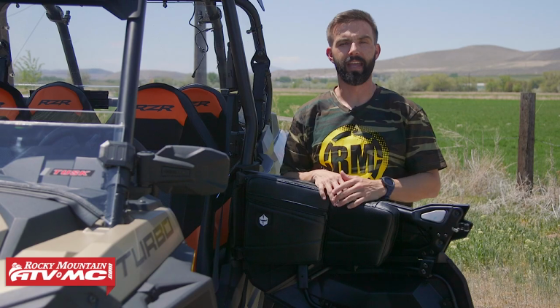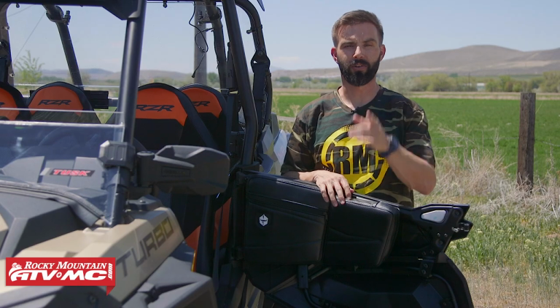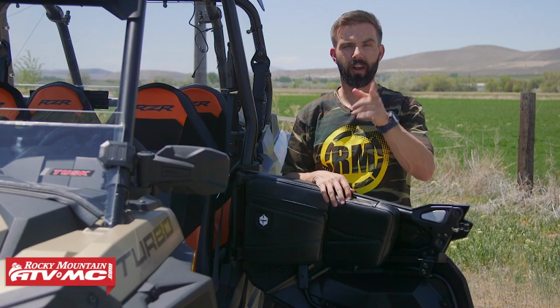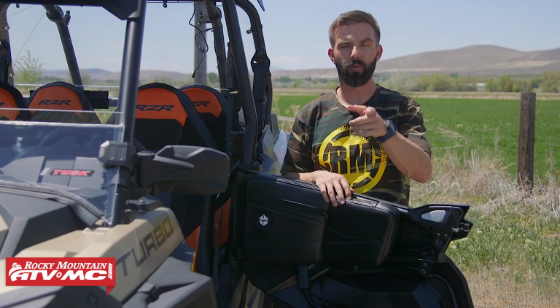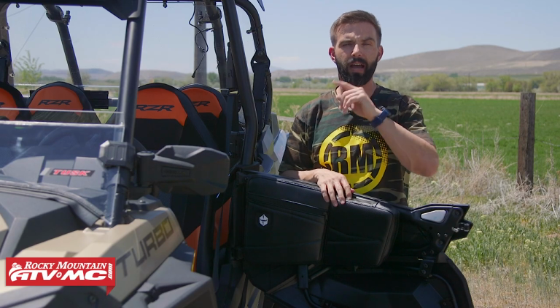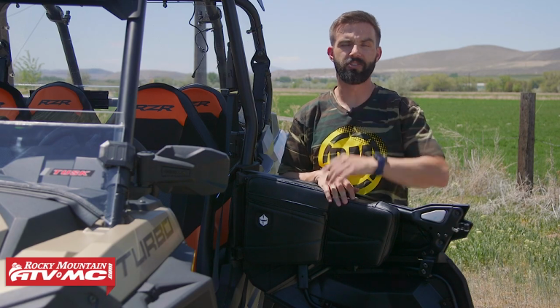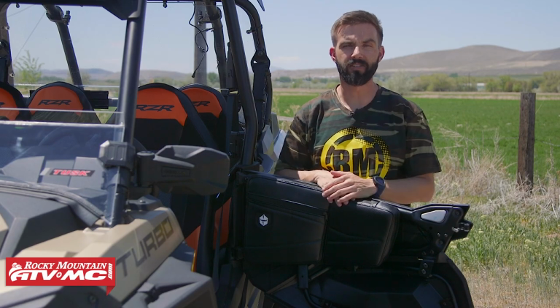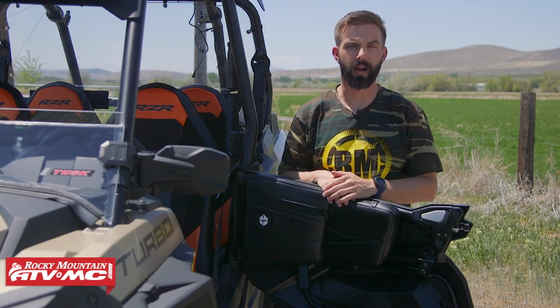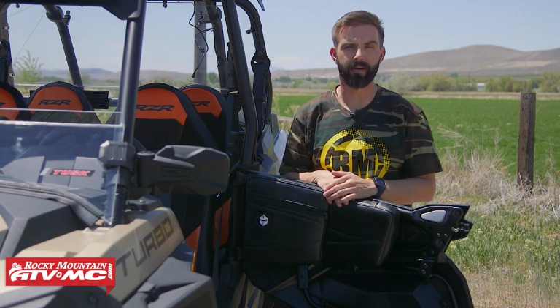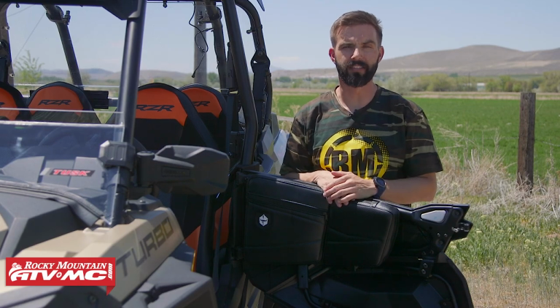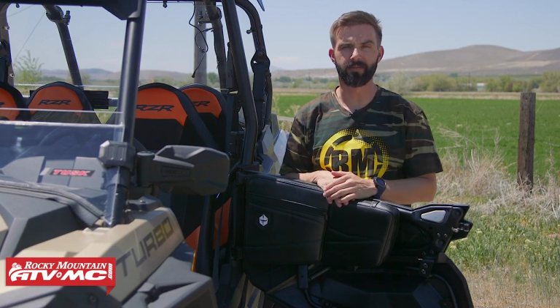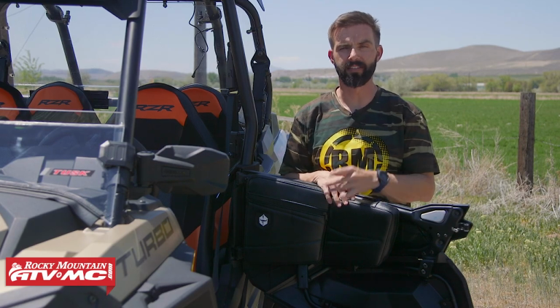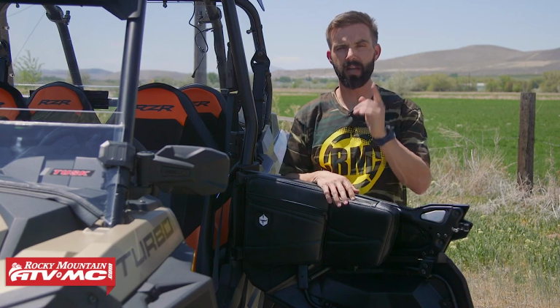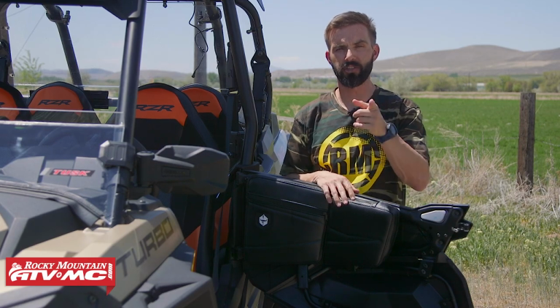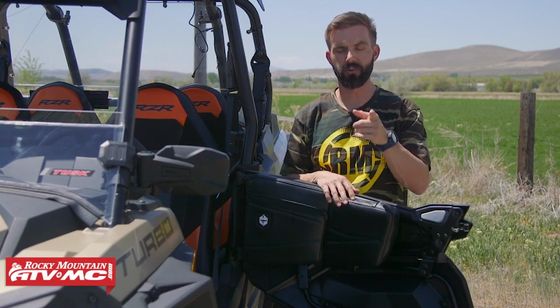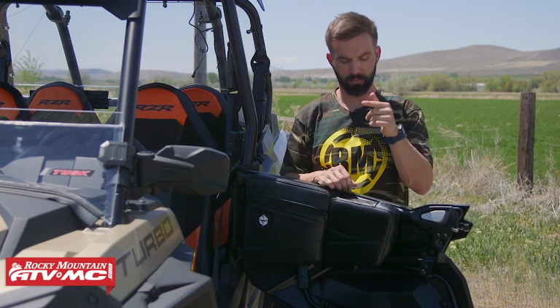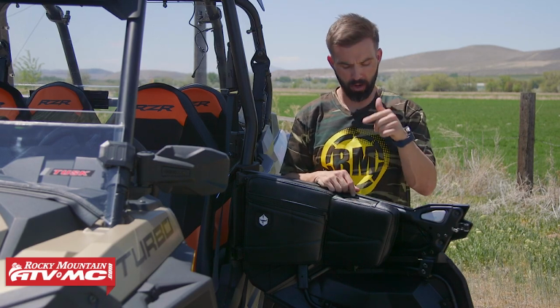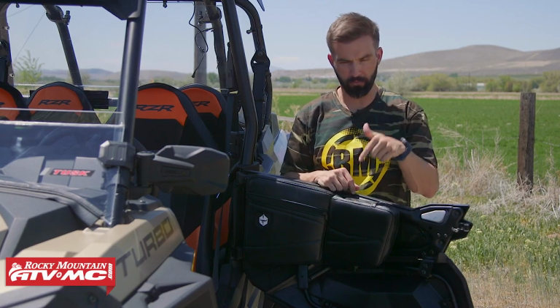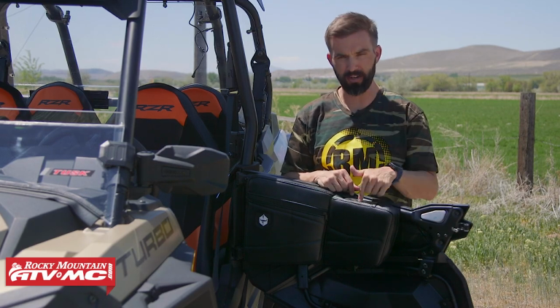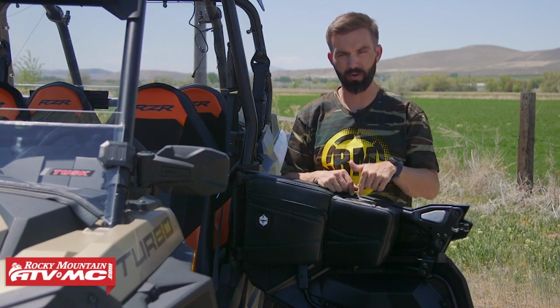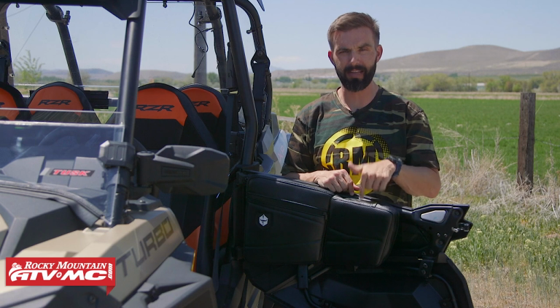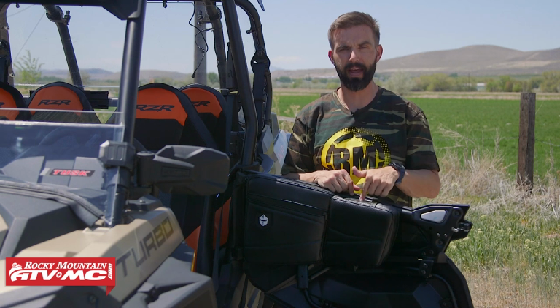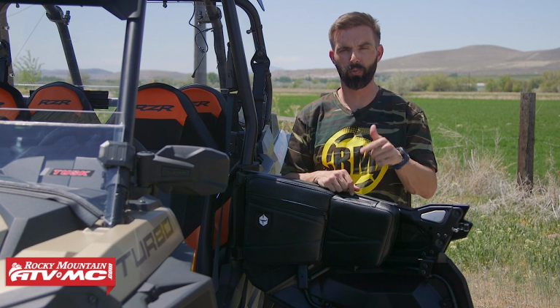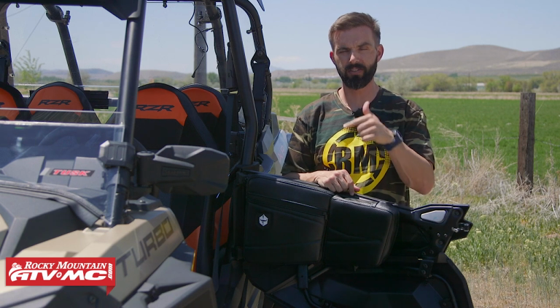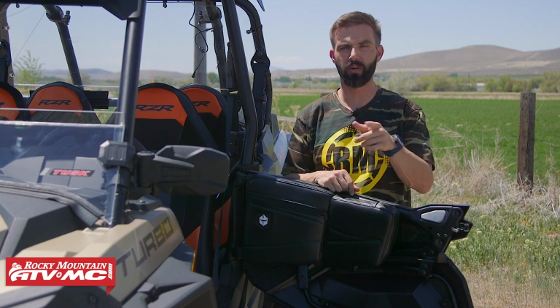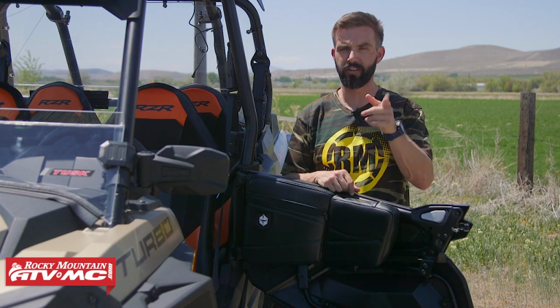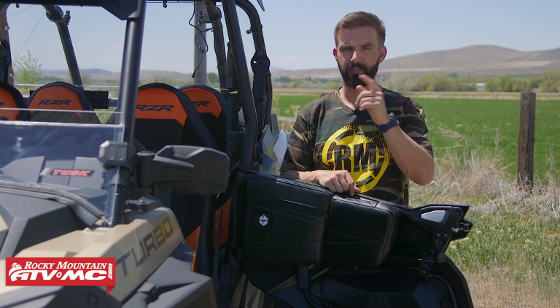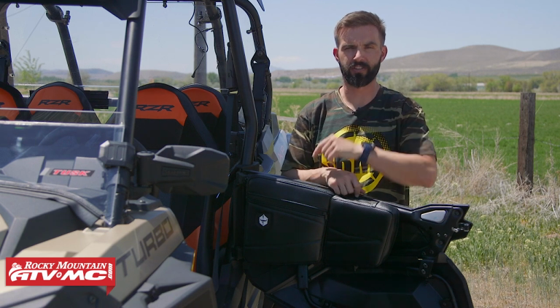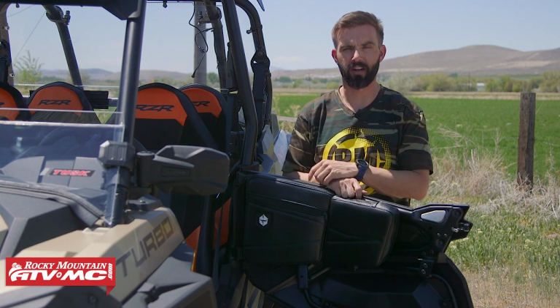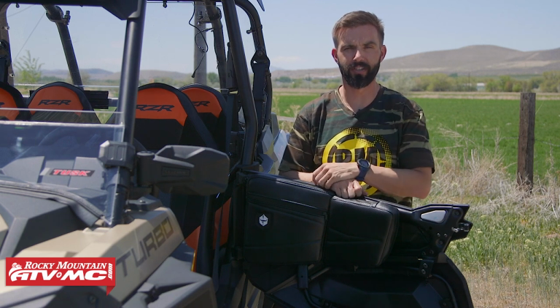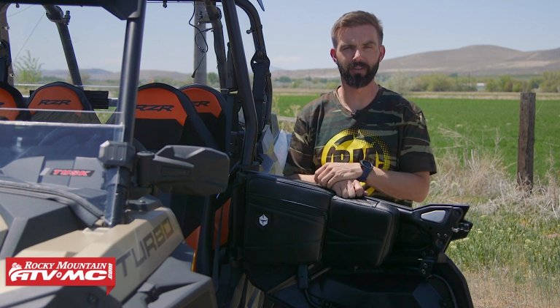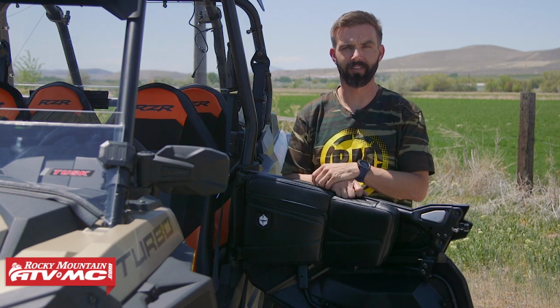Hey, what's going on everyone? I'm Chase at Rocky Mountain ATV MC and today we are showing you the ProArmor front door knee pads with storage for your stock UTV doors.